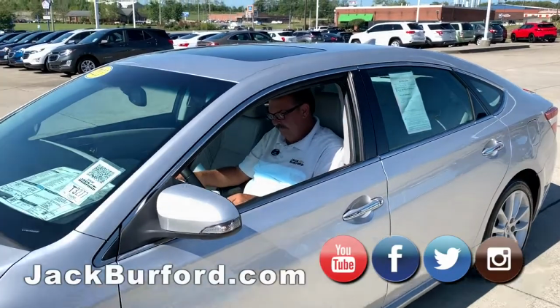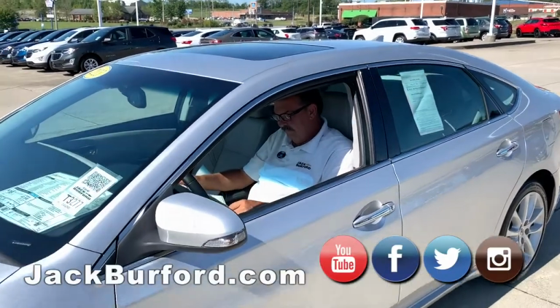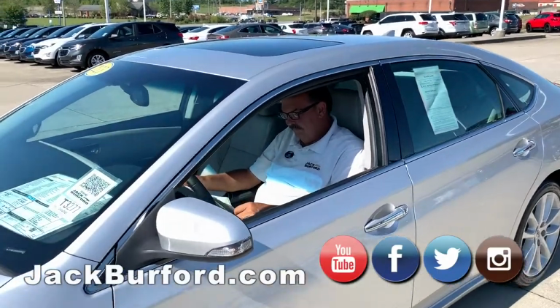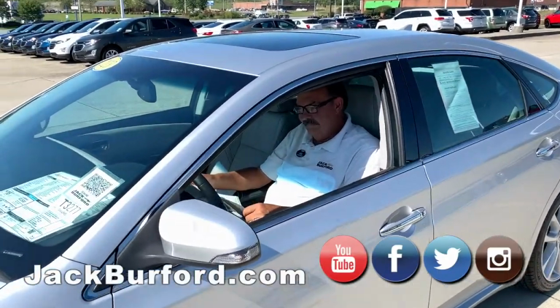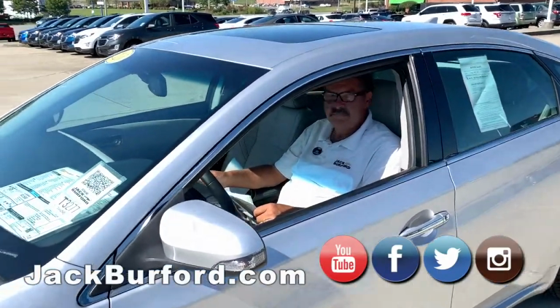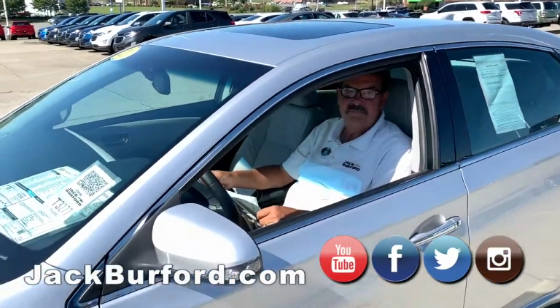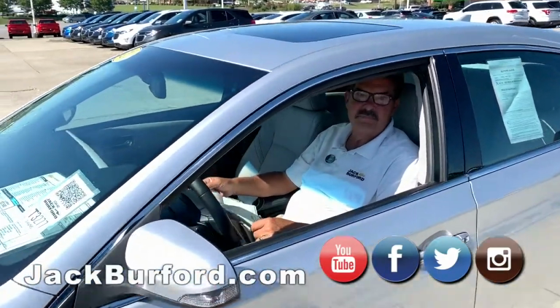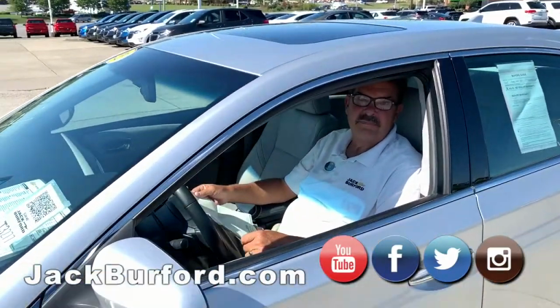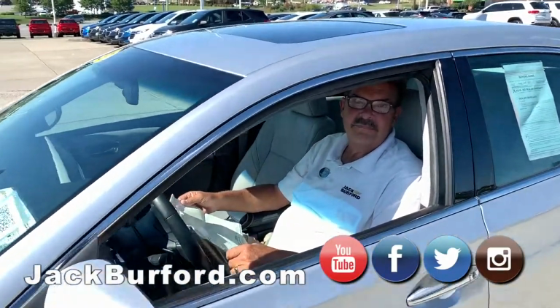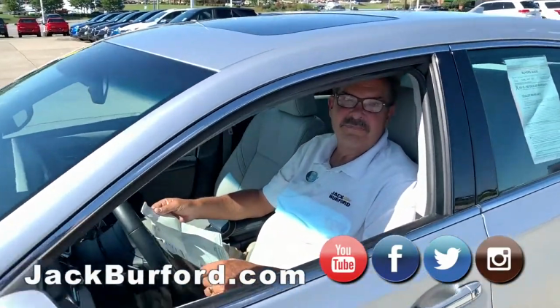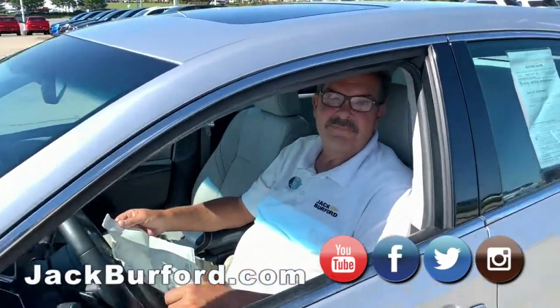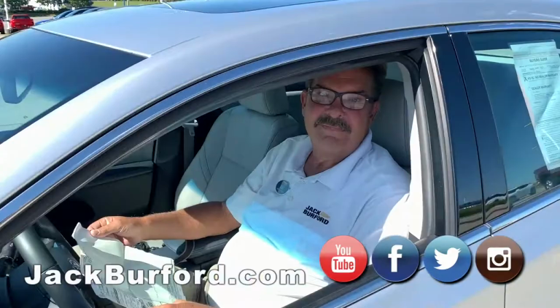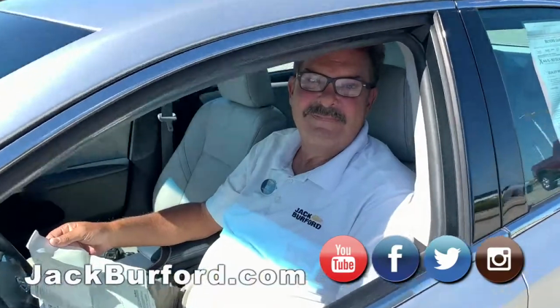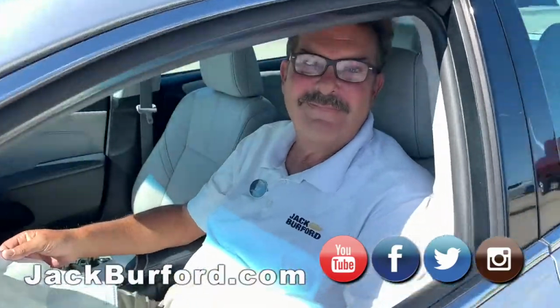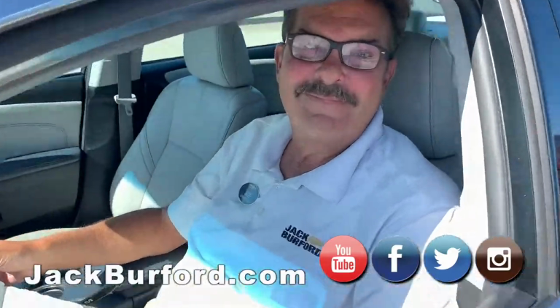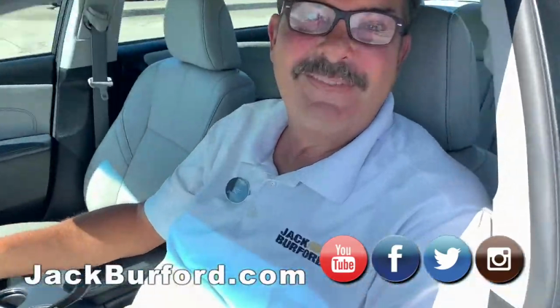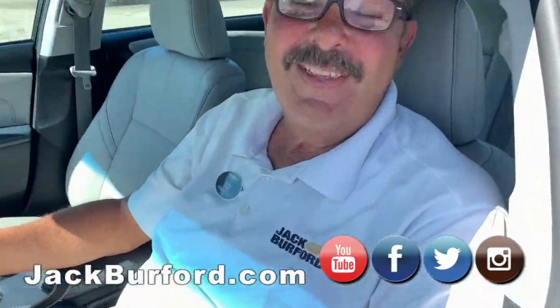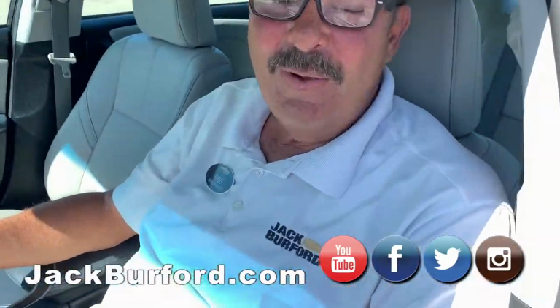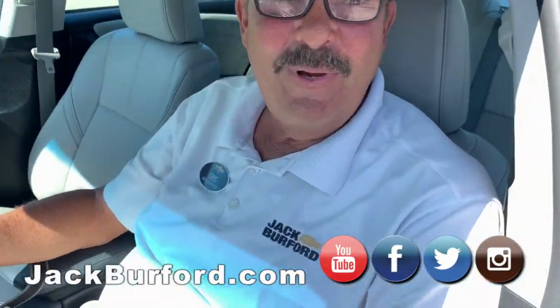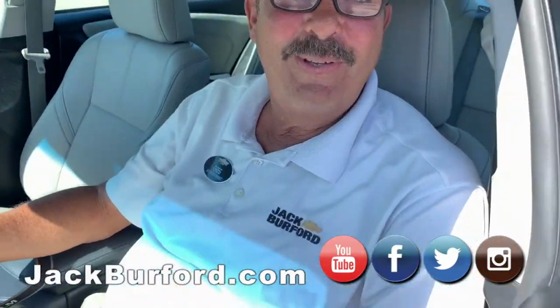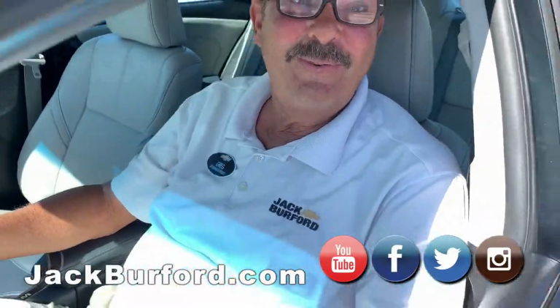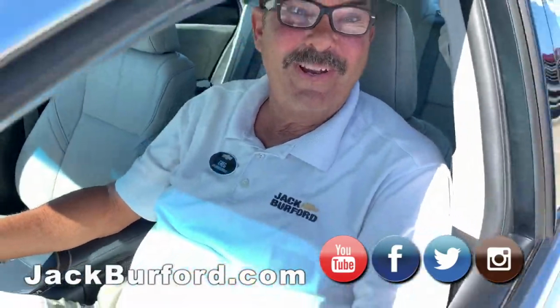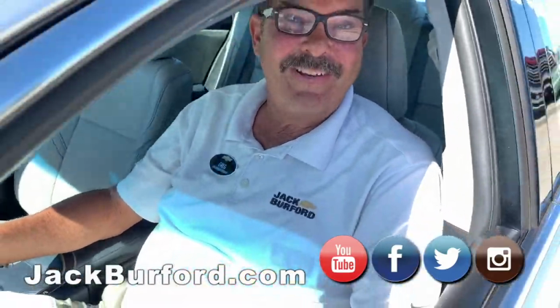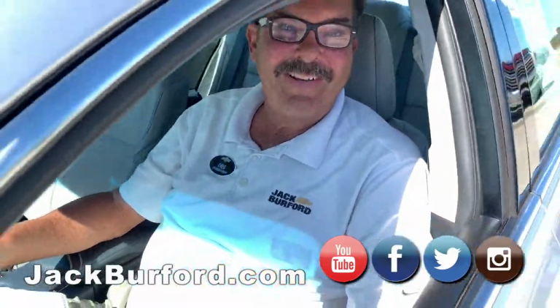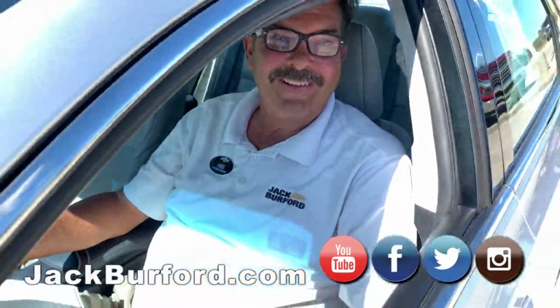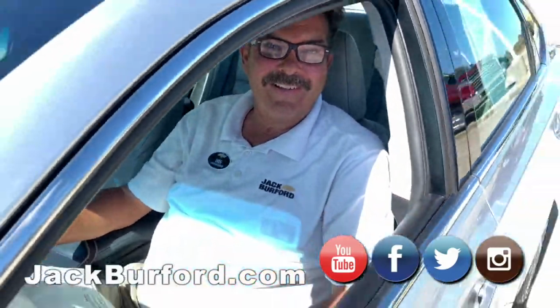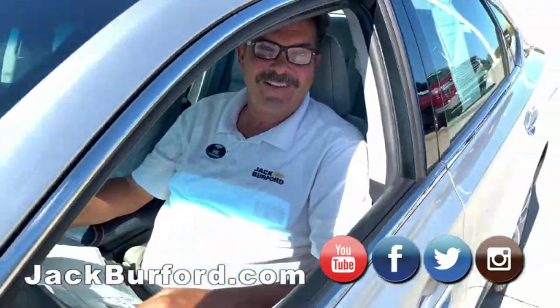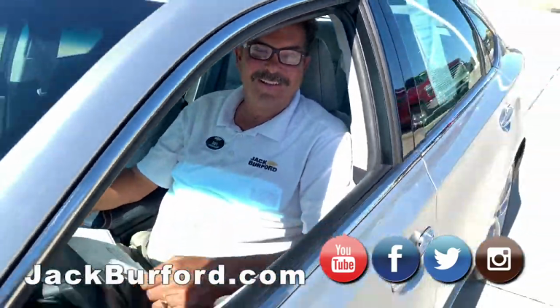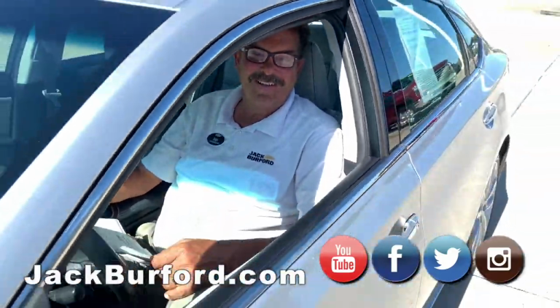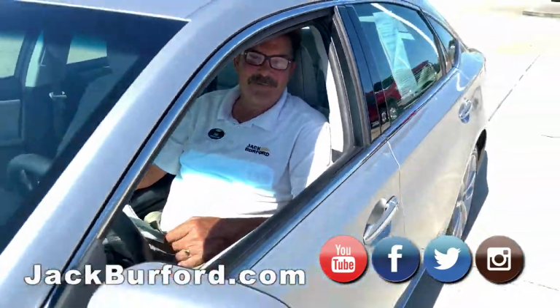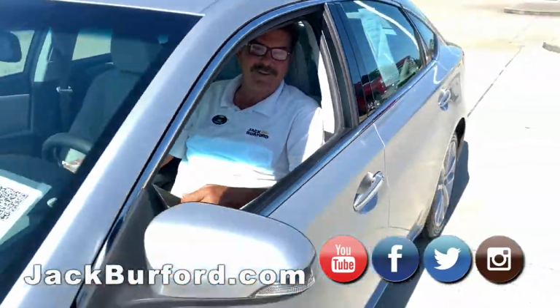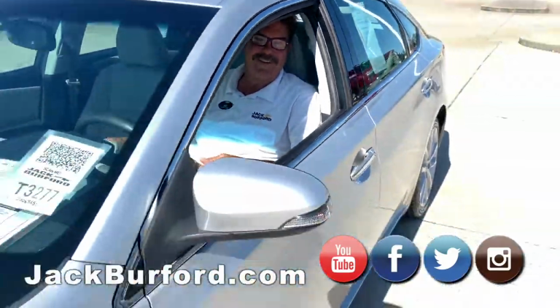Greg, don't tell me we've got another Toyota. We do, Randy. I'm coming in. Come on in.